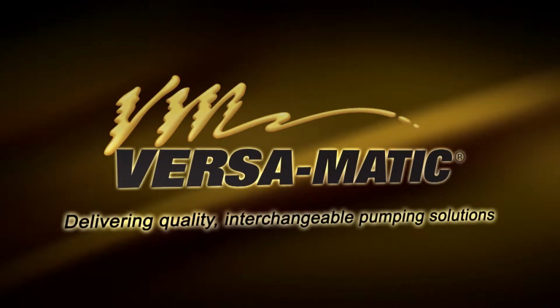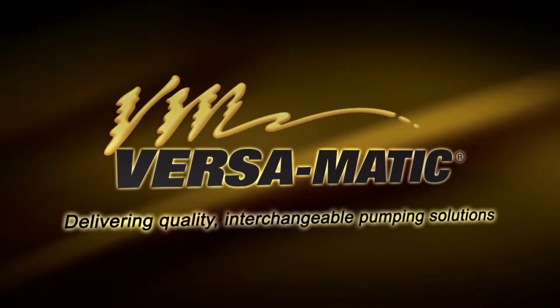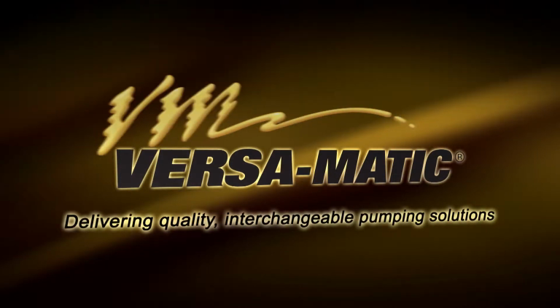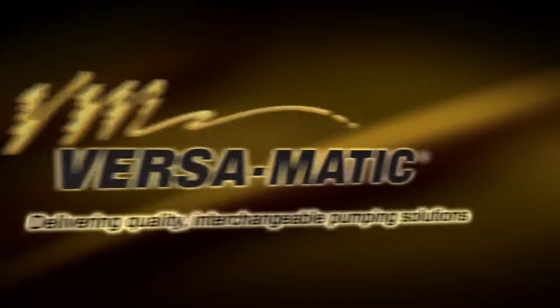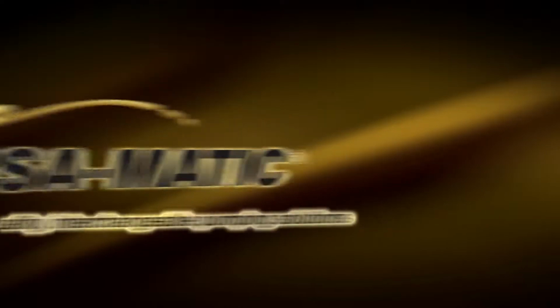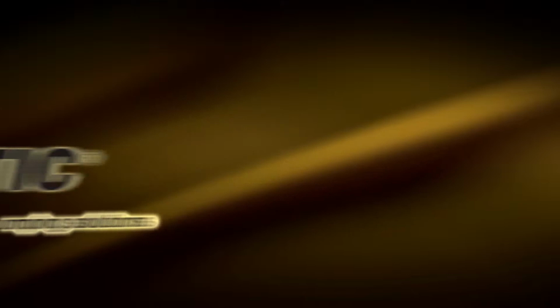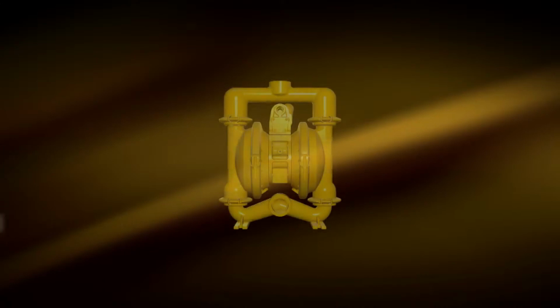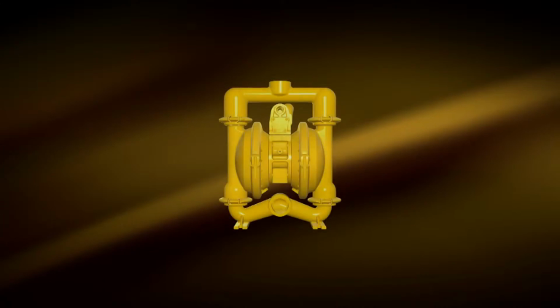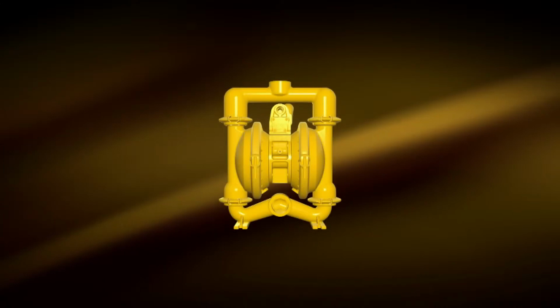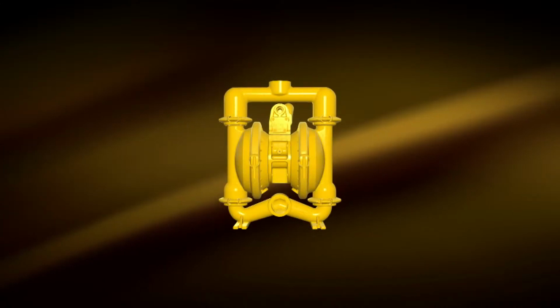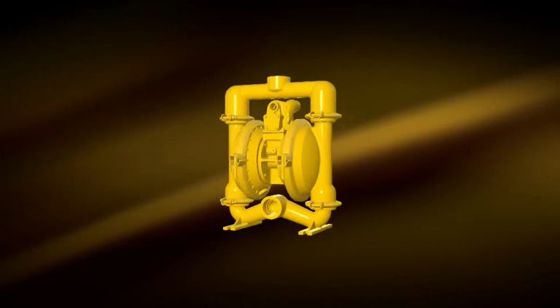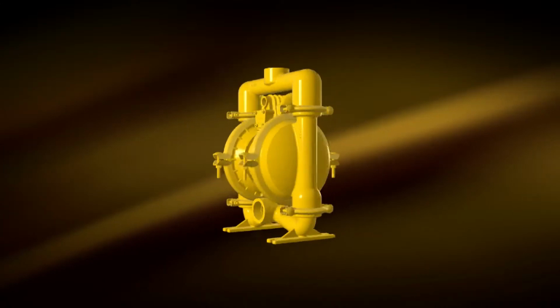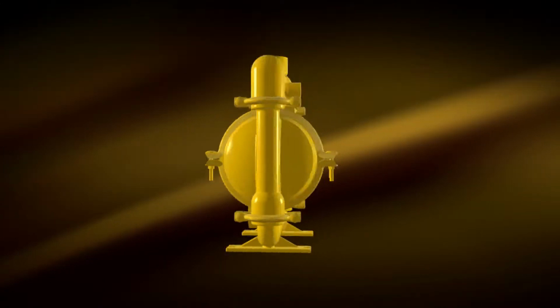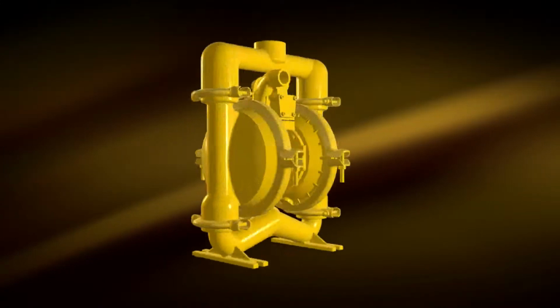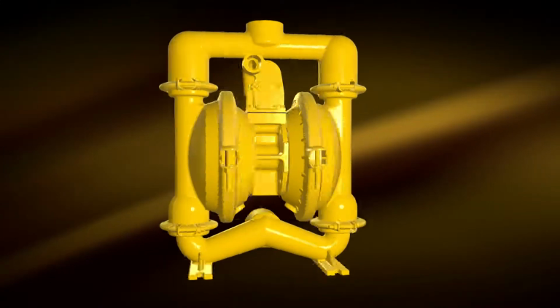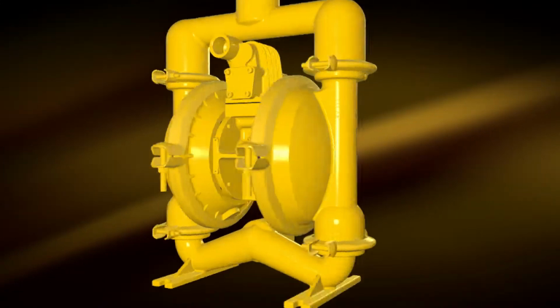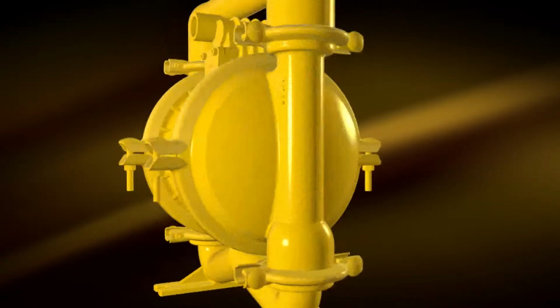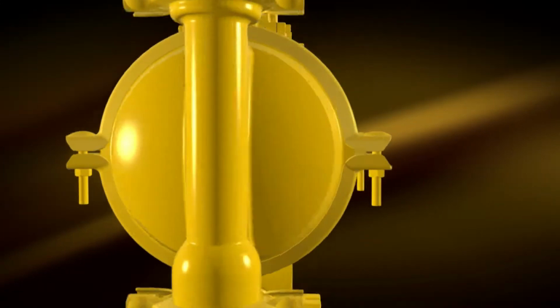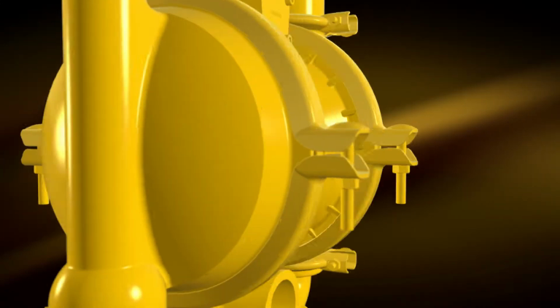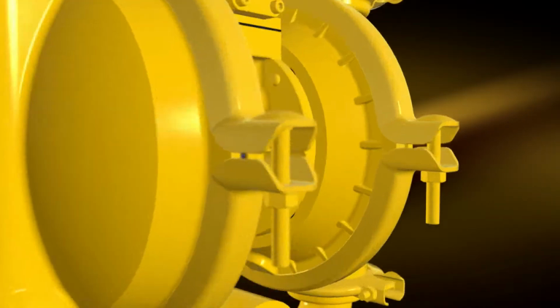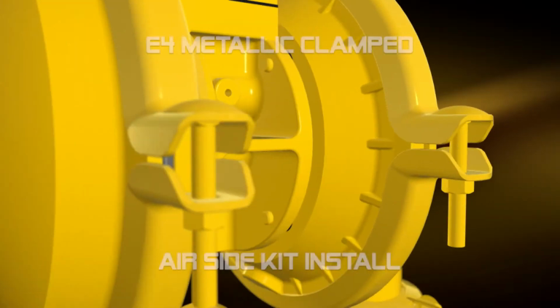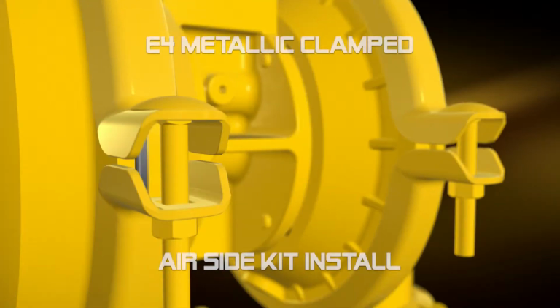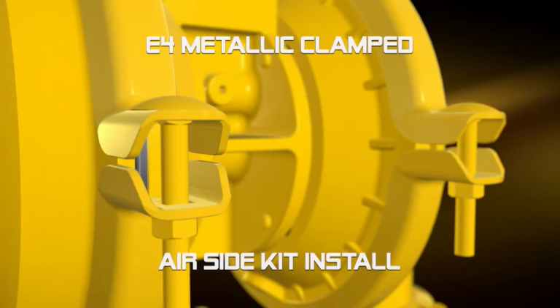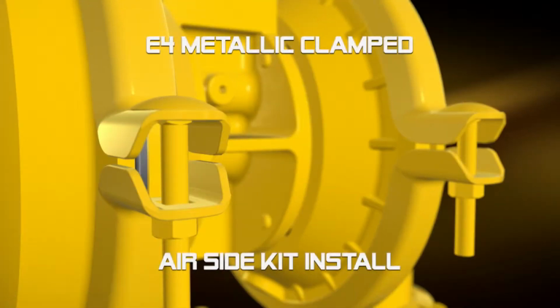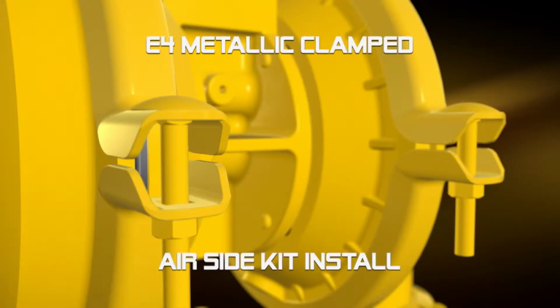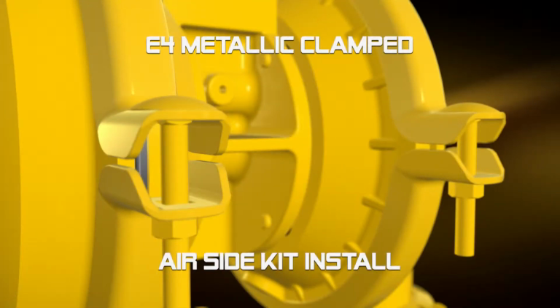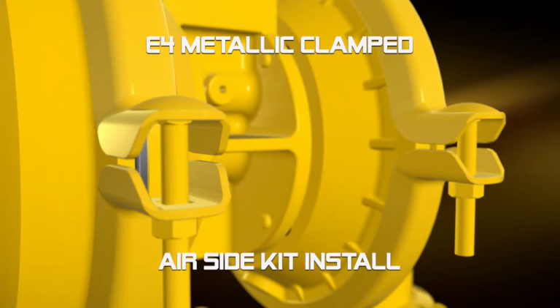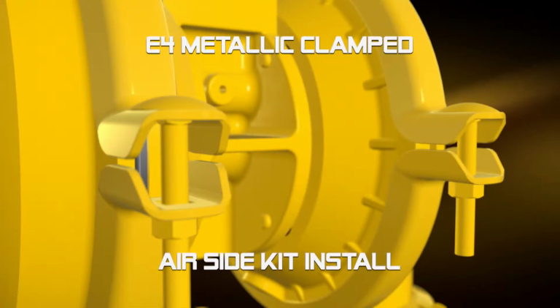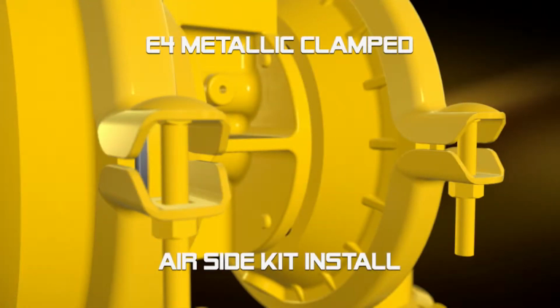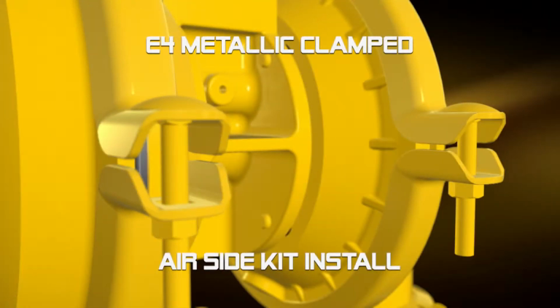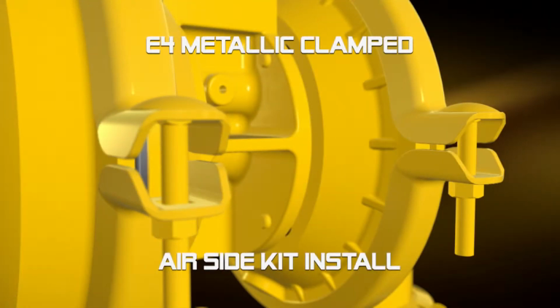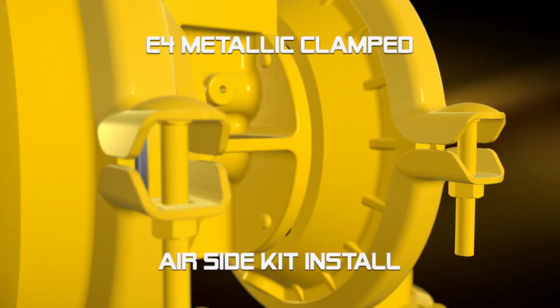Hi, Chad Heinleck, First-O-Matic. Today we're going to show you how to install an airing kit to our E4 Metallic Clamp Pump.